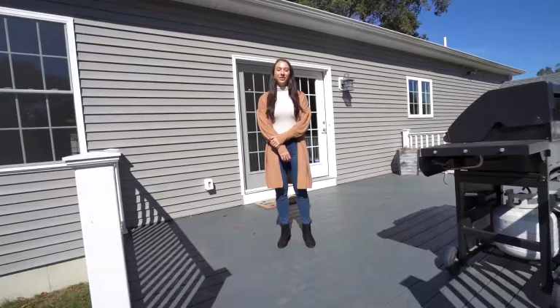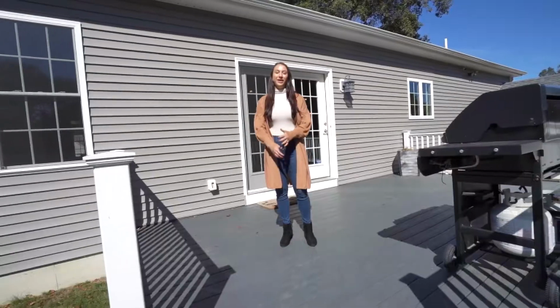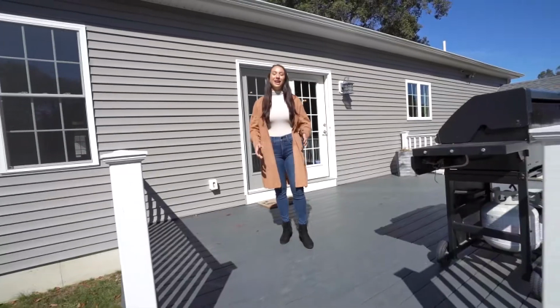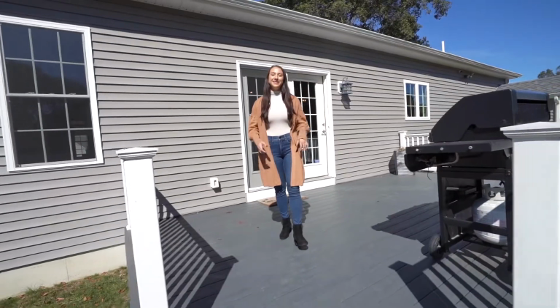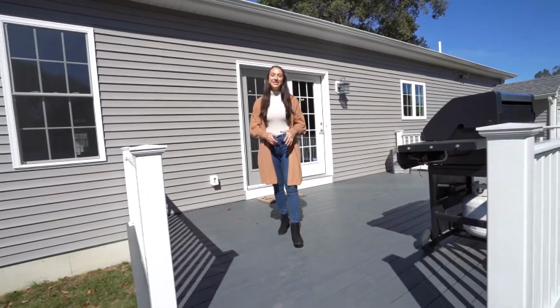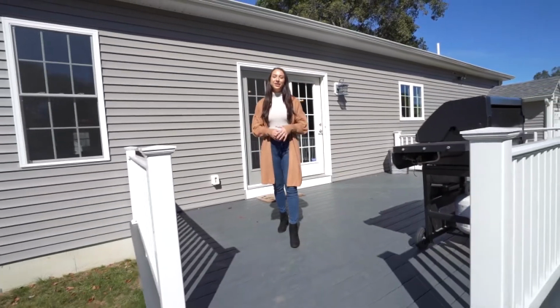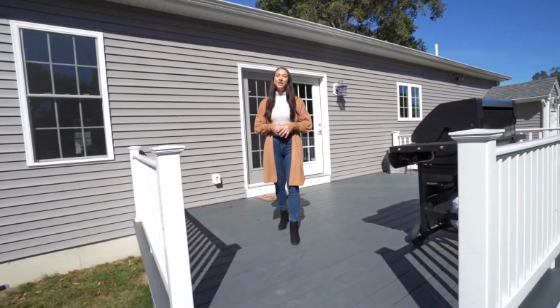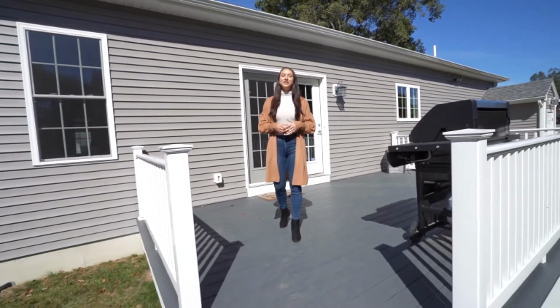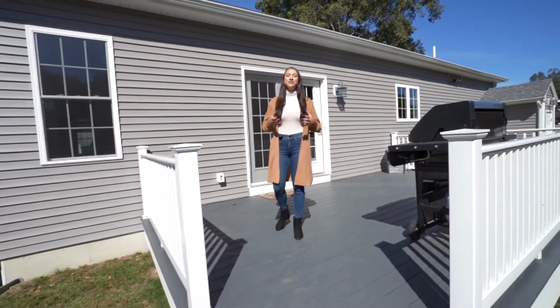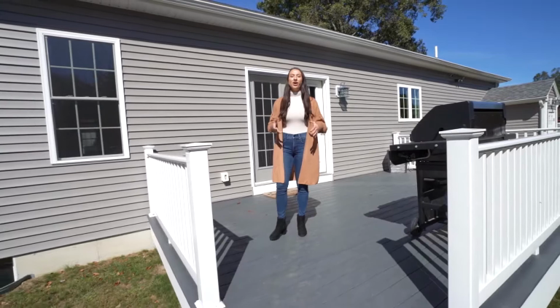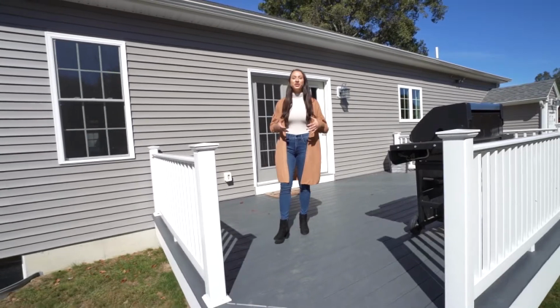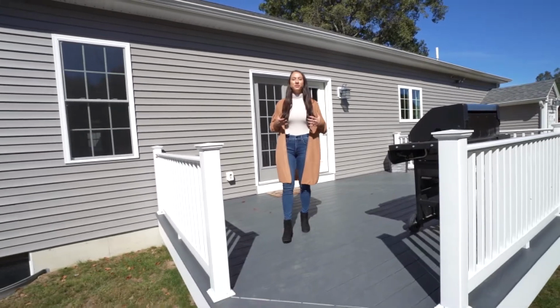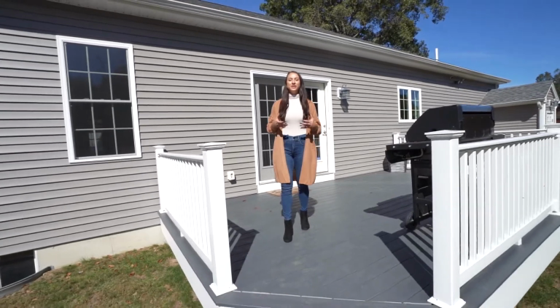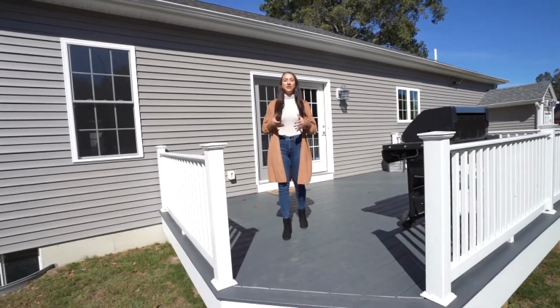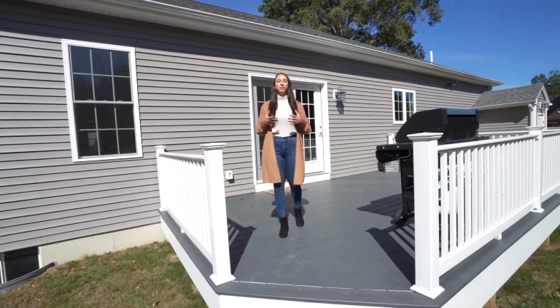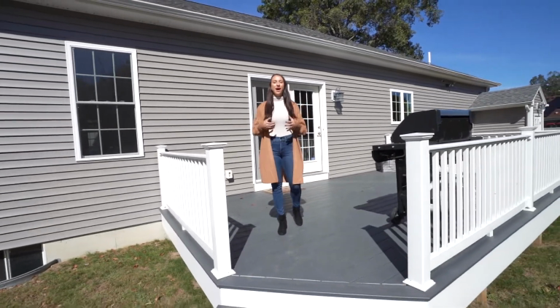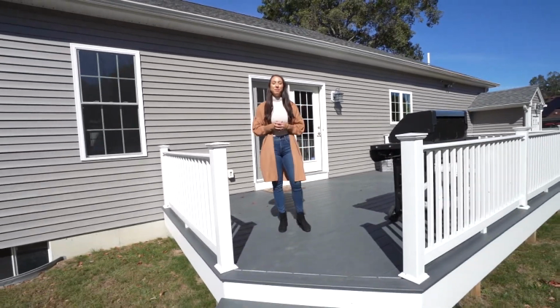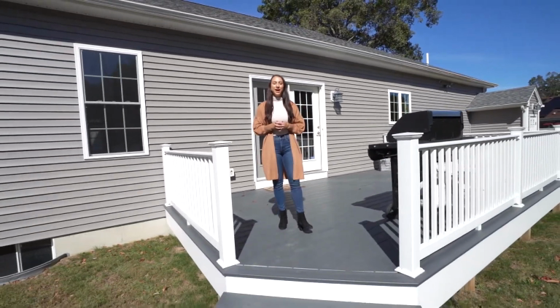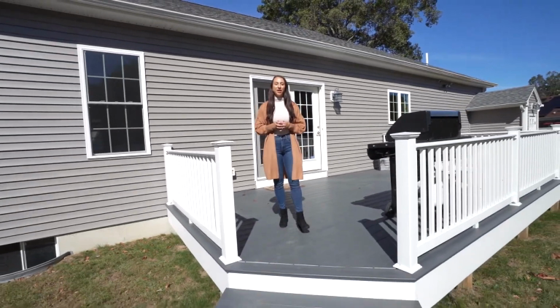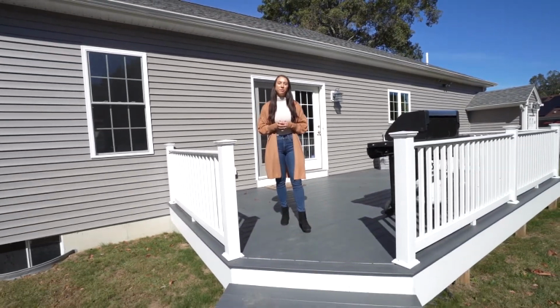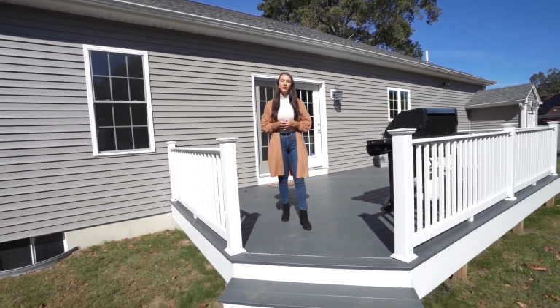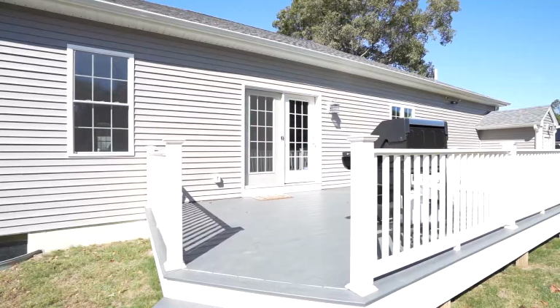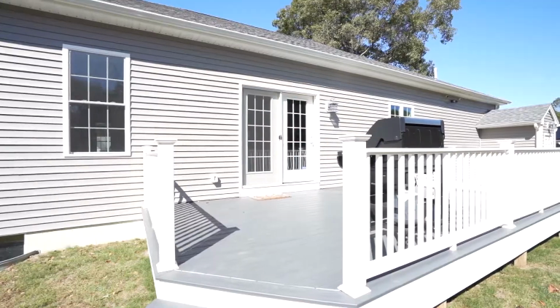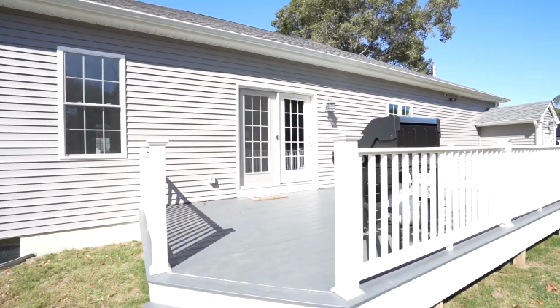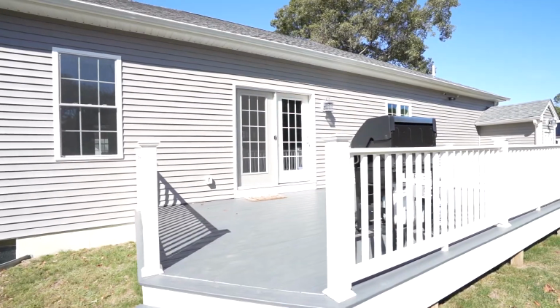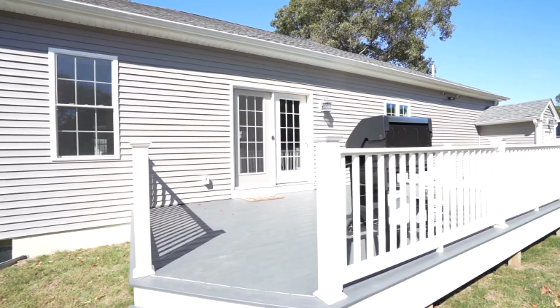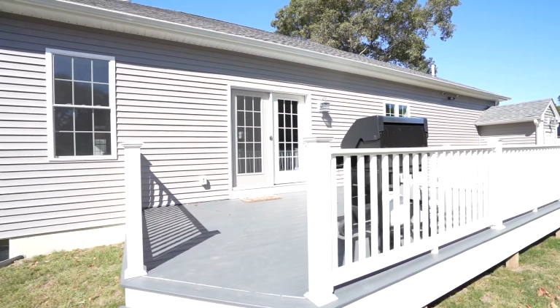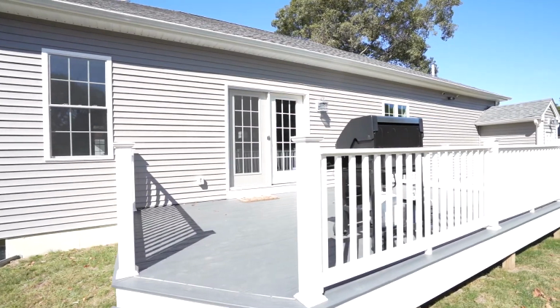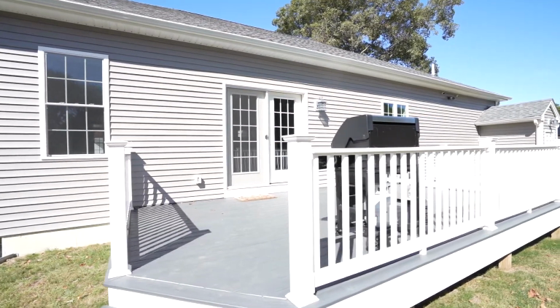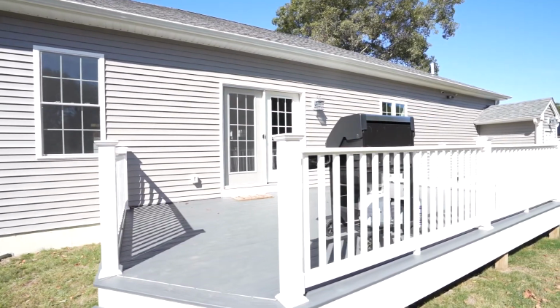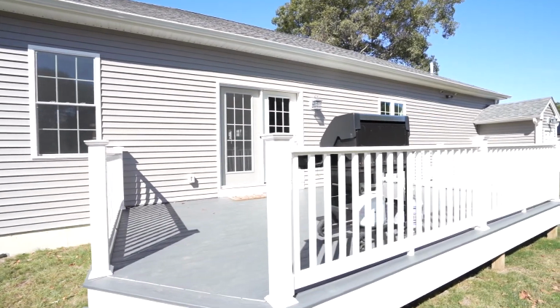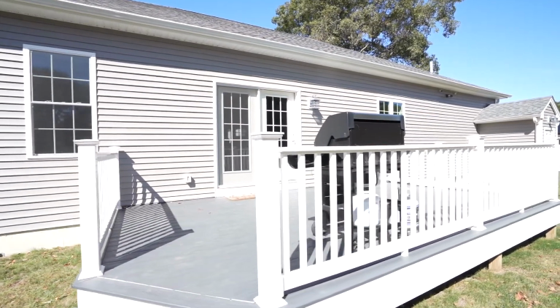And lastly, take a look at this large, fenced-in, private backyard — perfect for children, dogs, and parties.